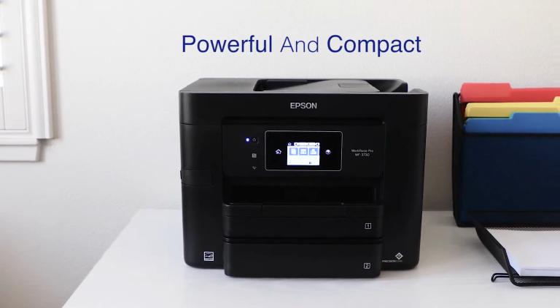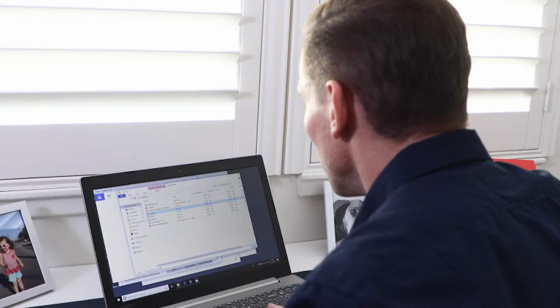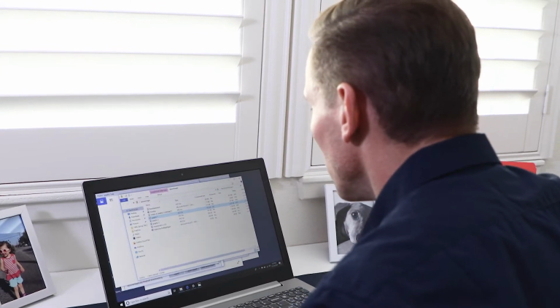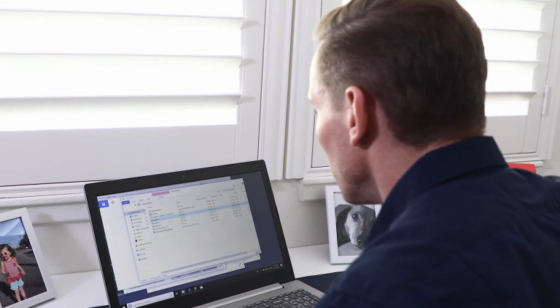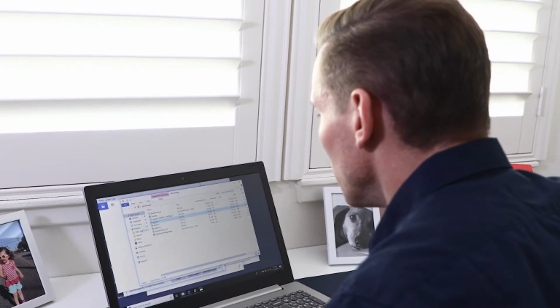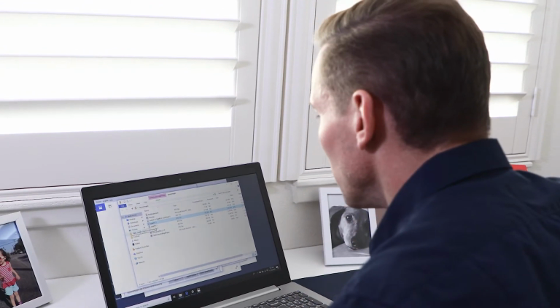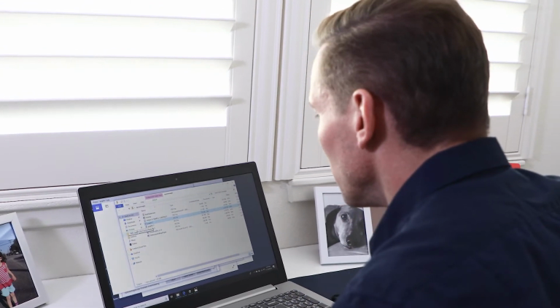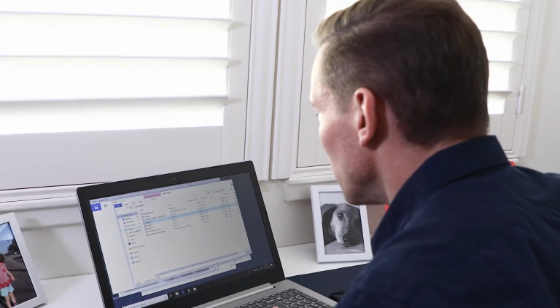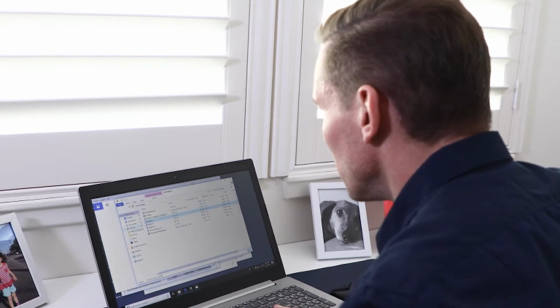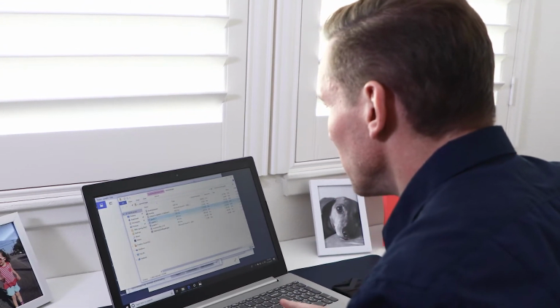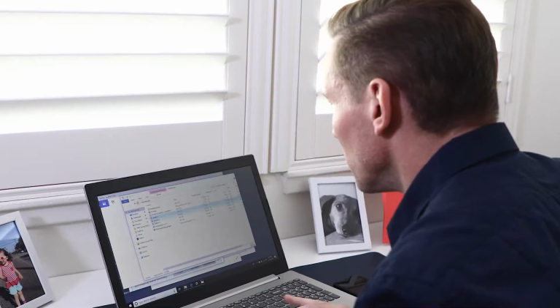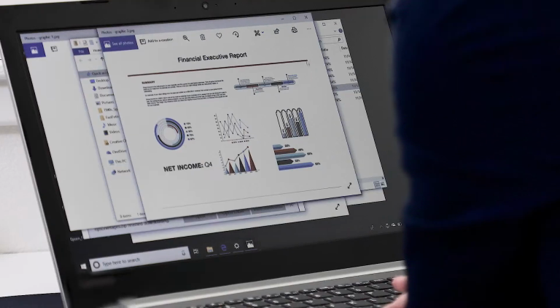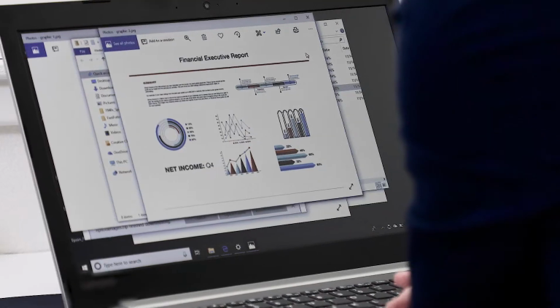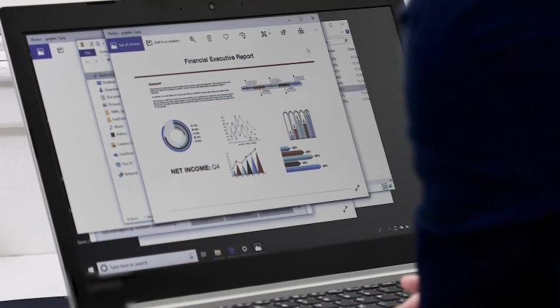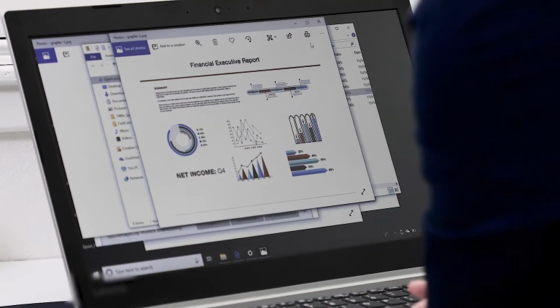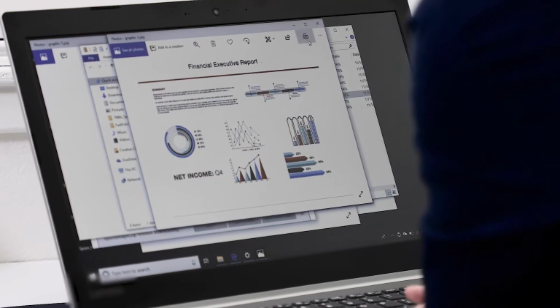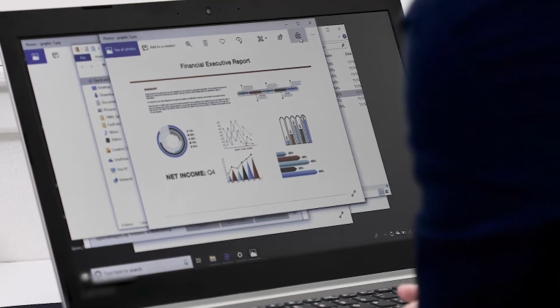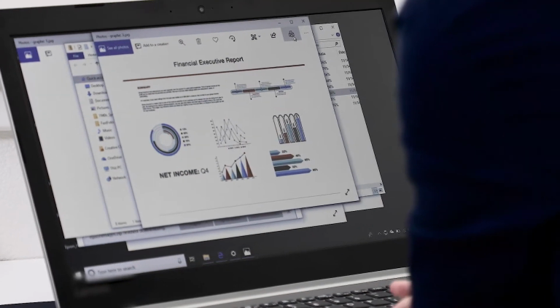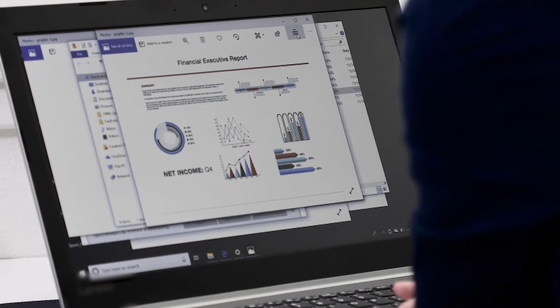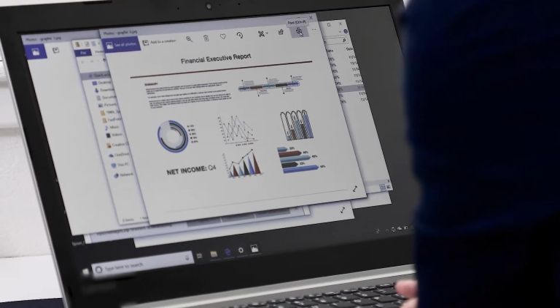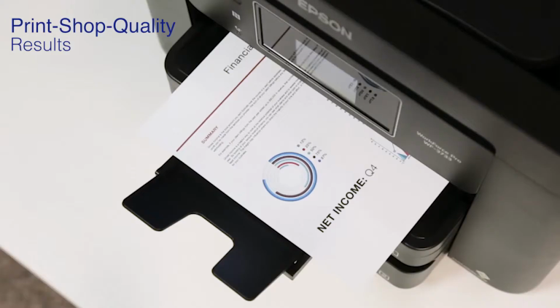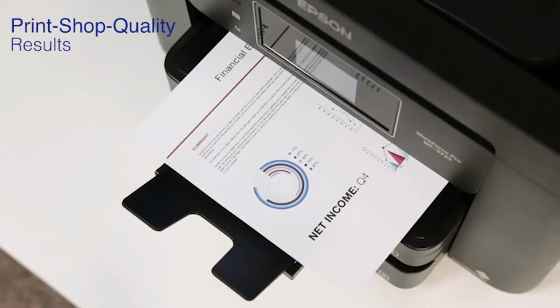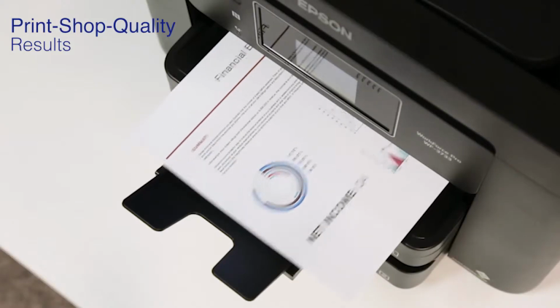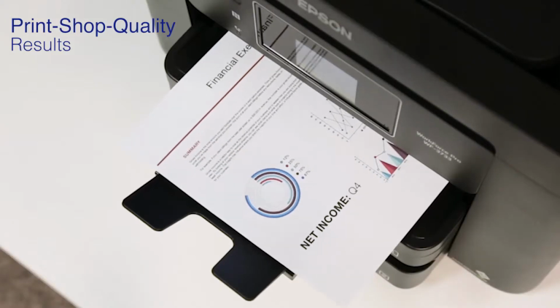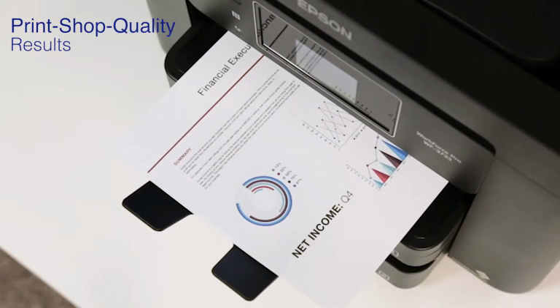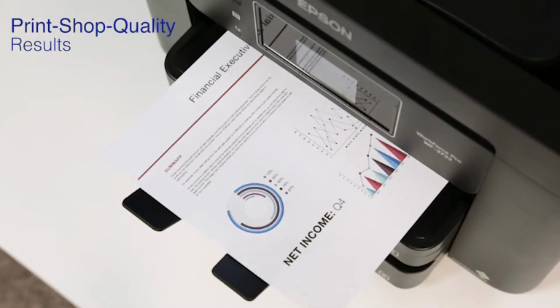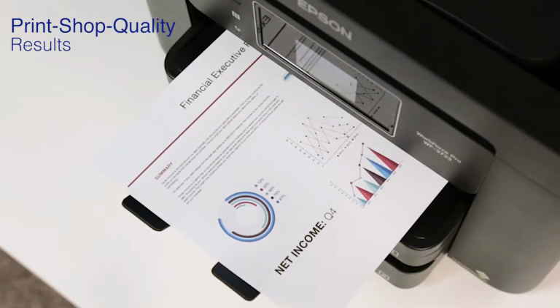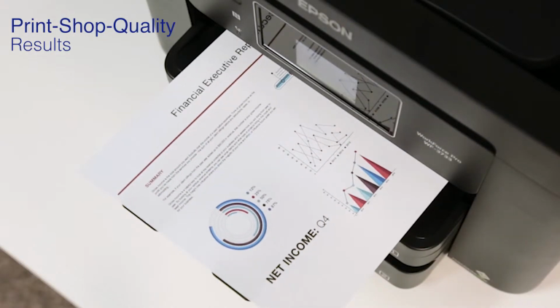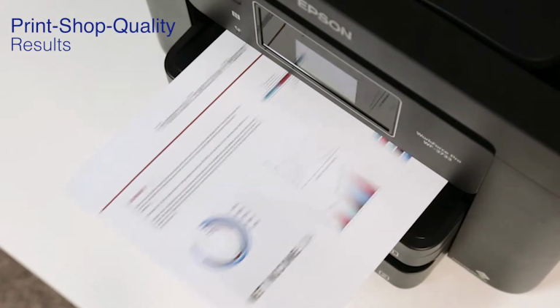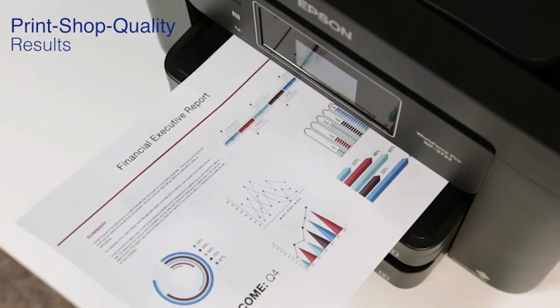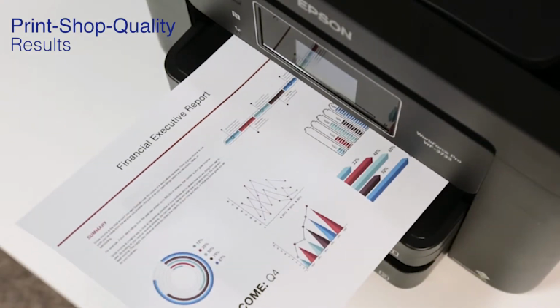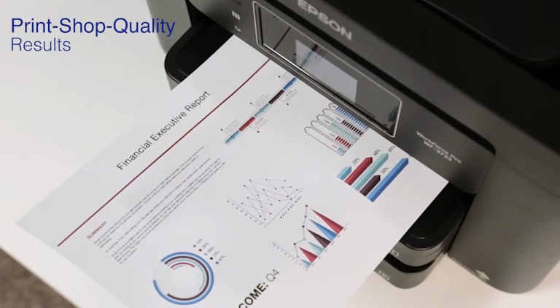Get professional results for your critical projects with print shop quality graphics and text, without the hassle and expense of outsourcing print jobs.